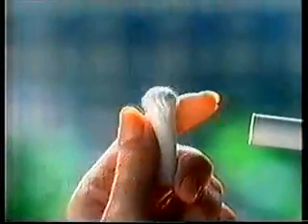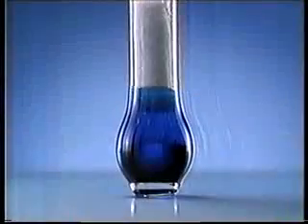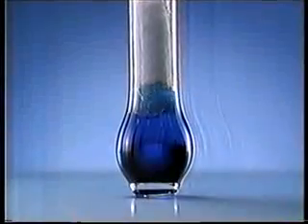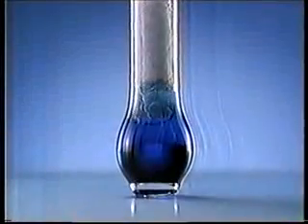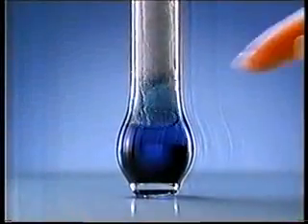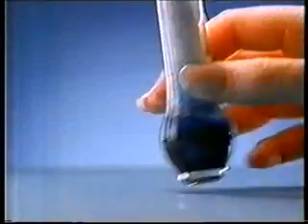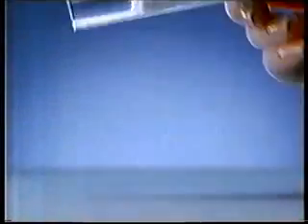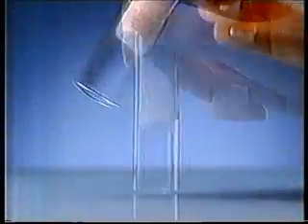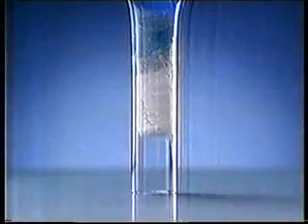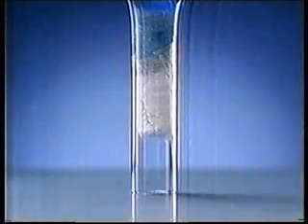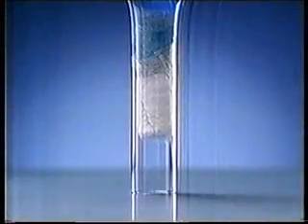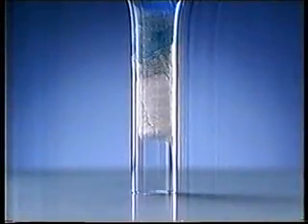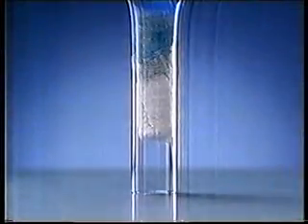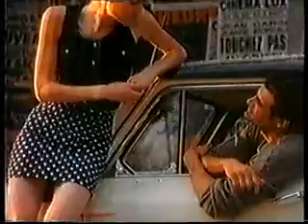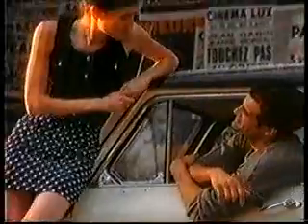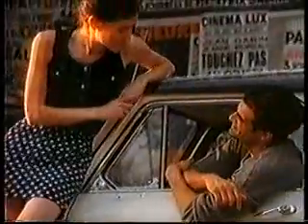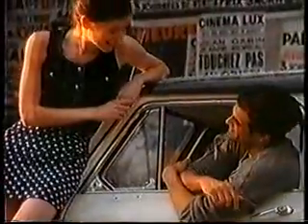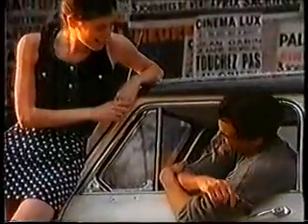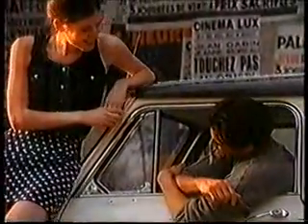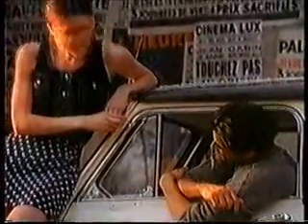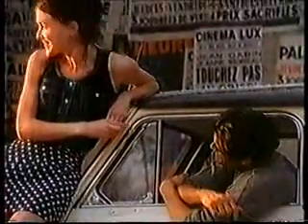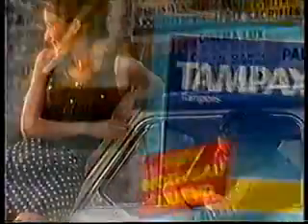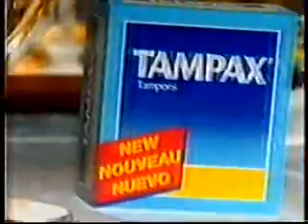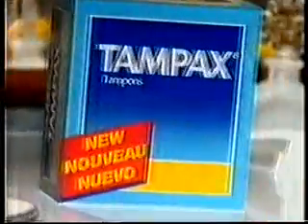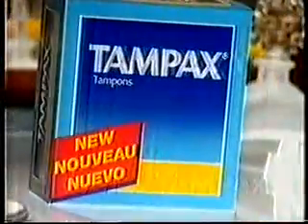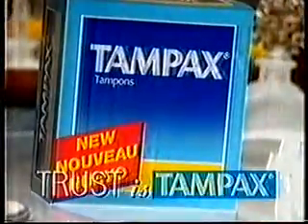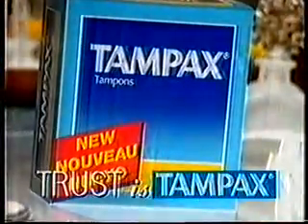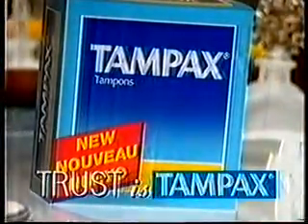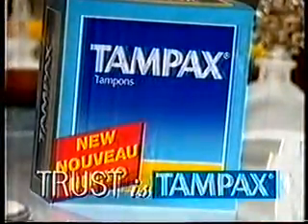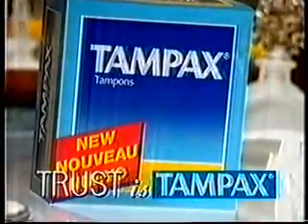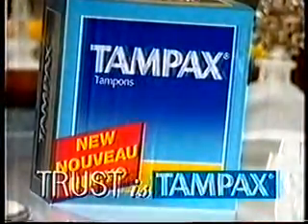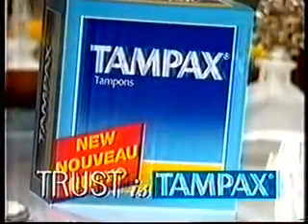And as always, you can trust new Tampax for great protection. You're not one to settle for good enough, and neither are we. Trust is Tampax.